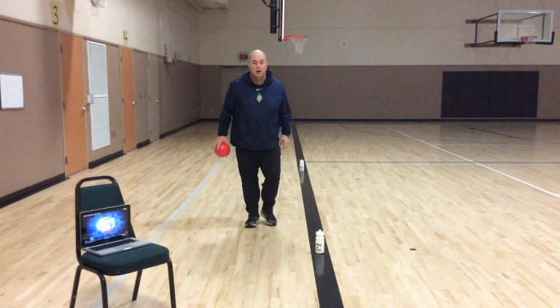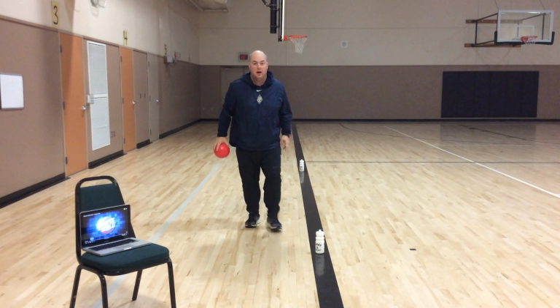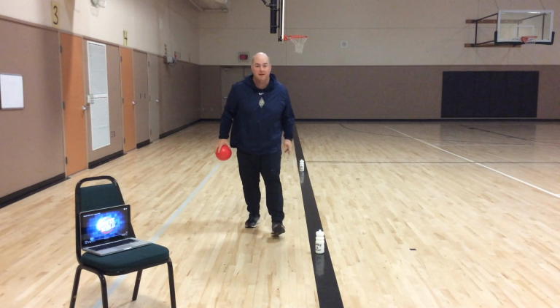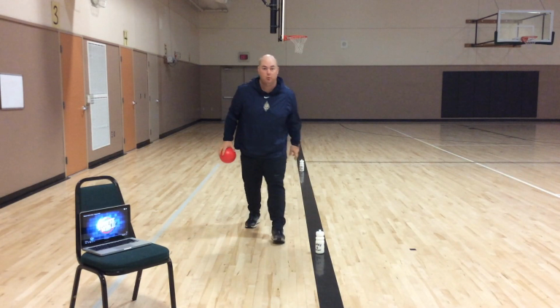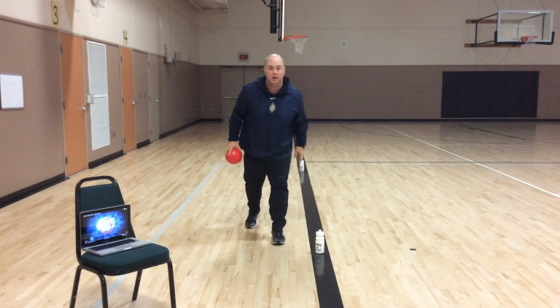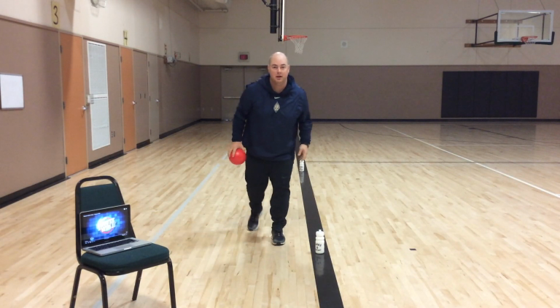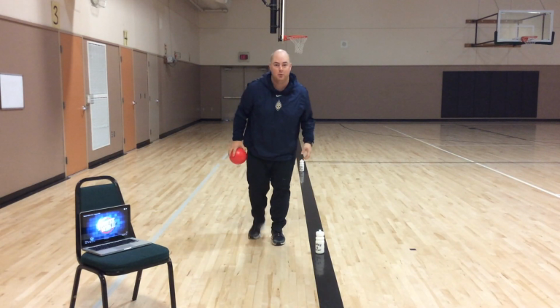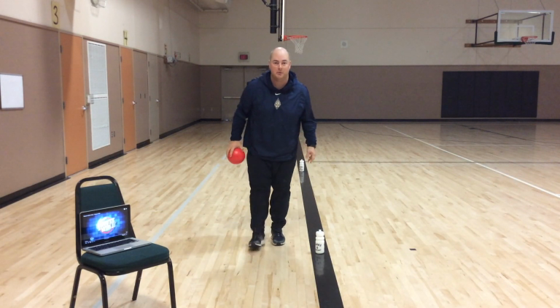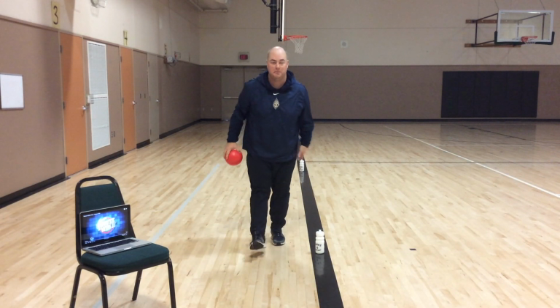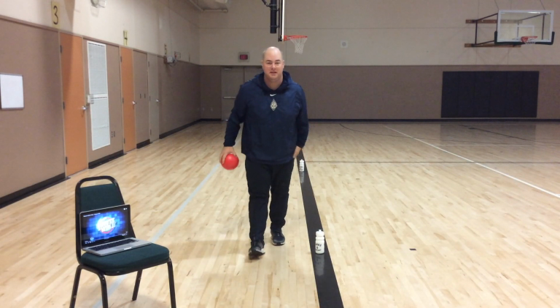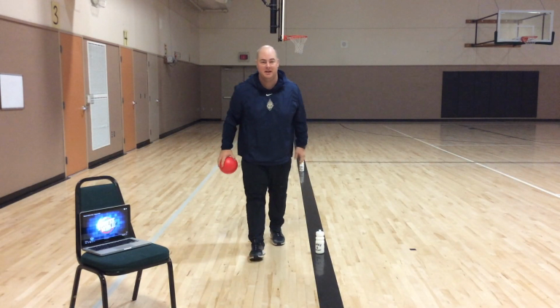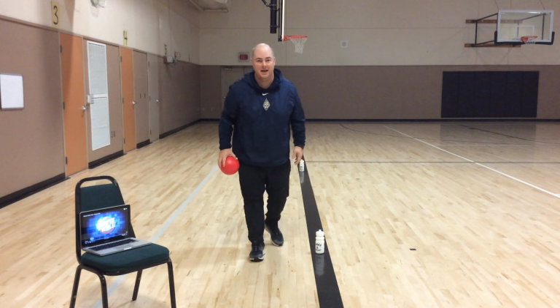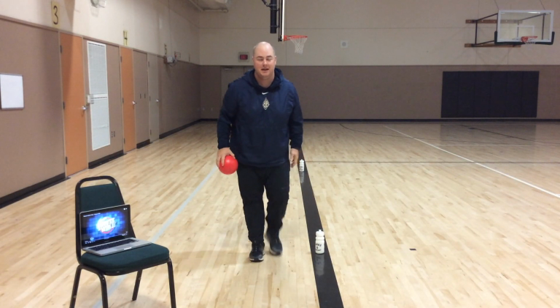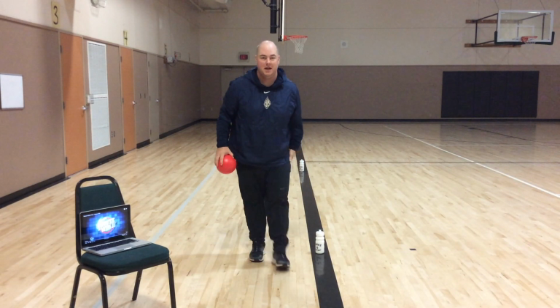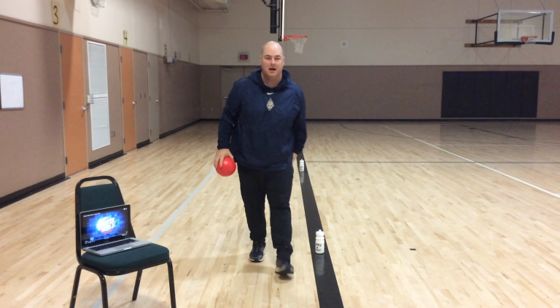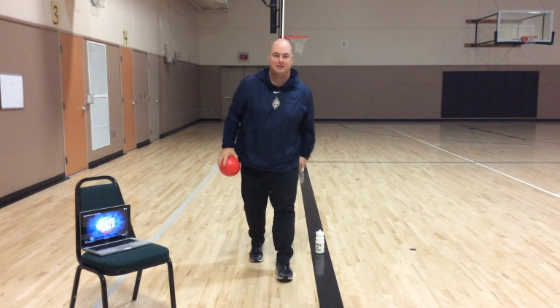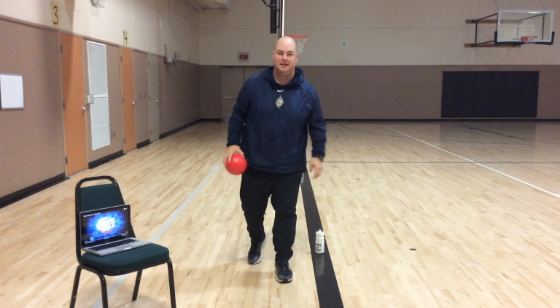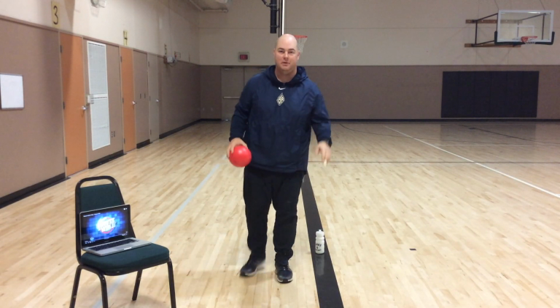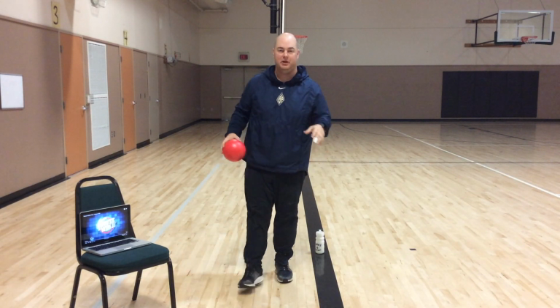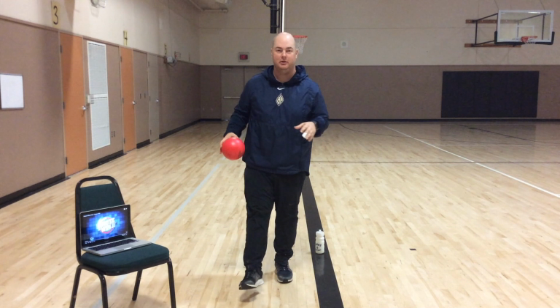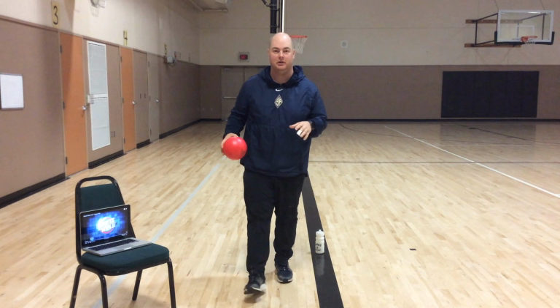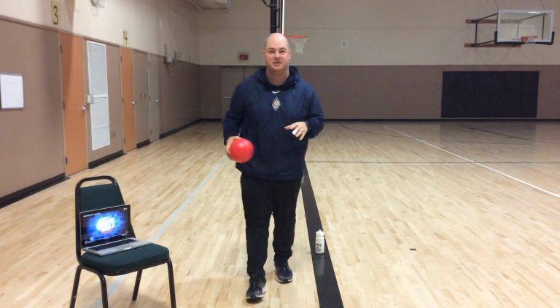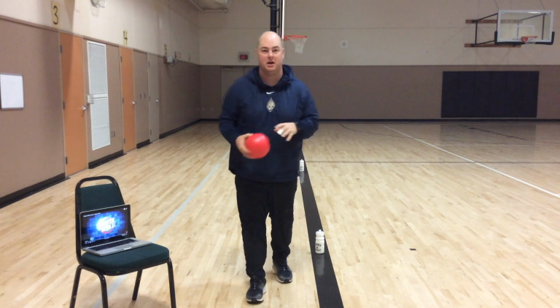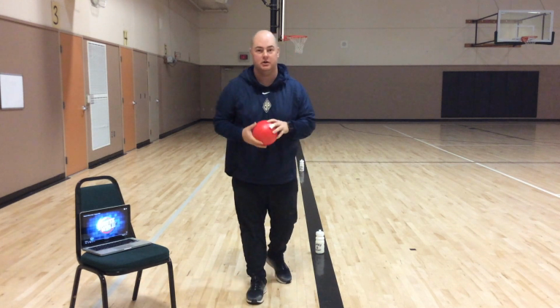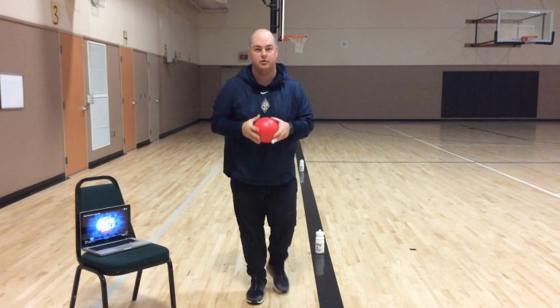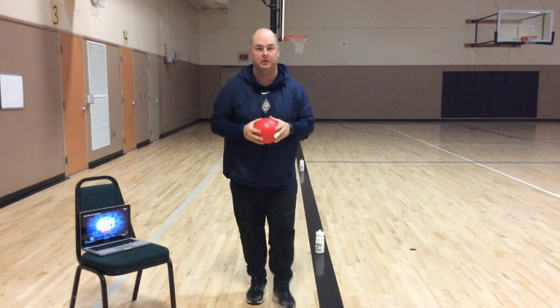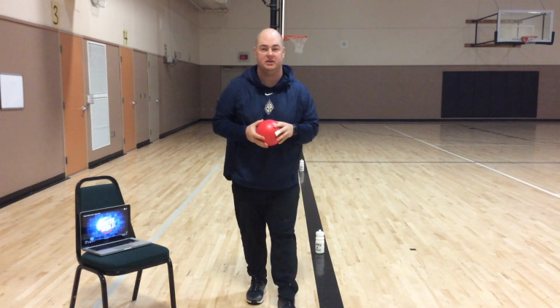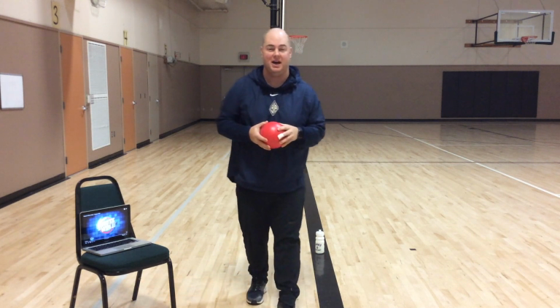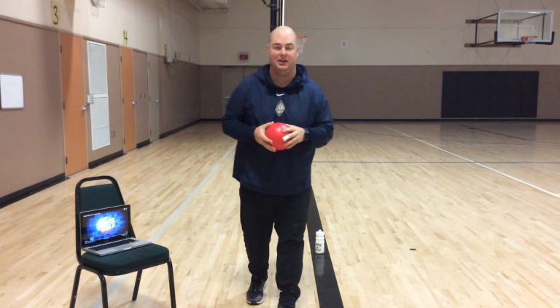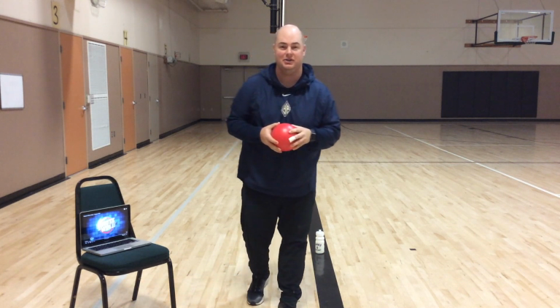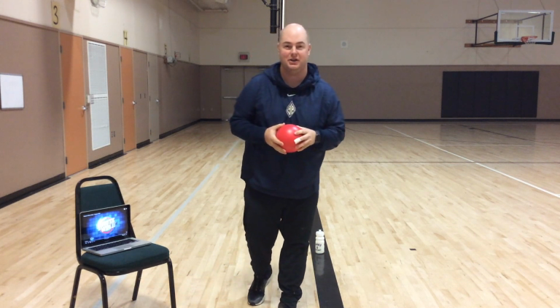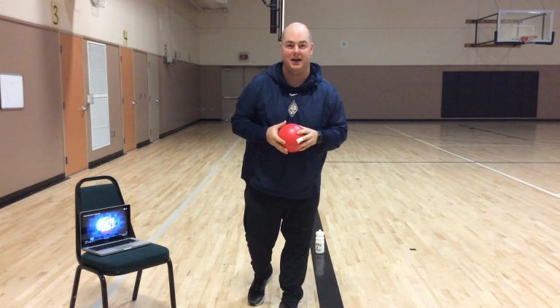Hi everyone, welcome to PE today. Today we're going to do a little soccer dribbling challenge.